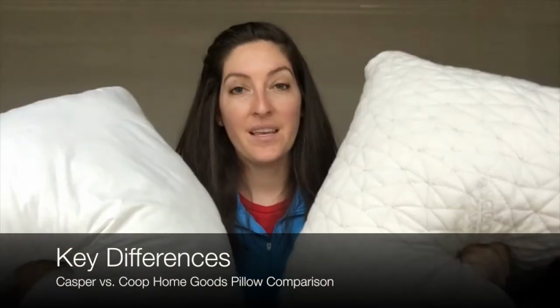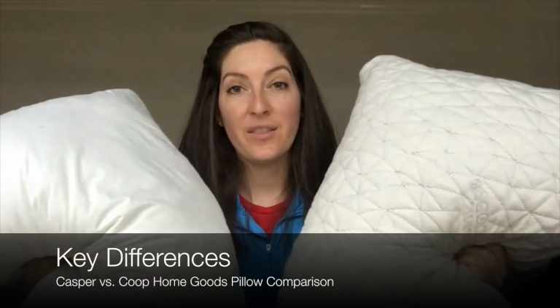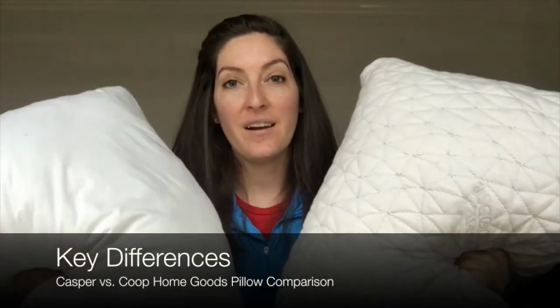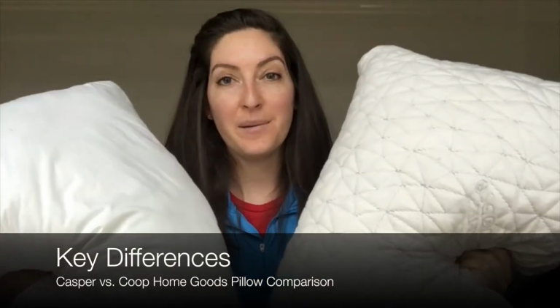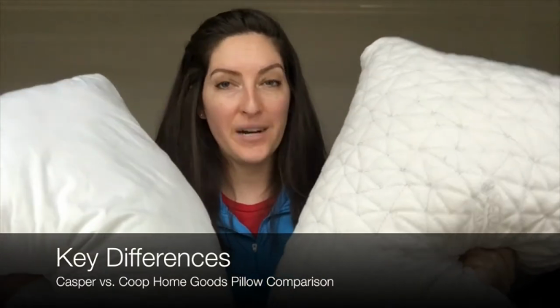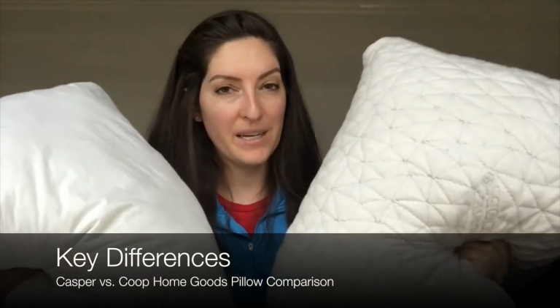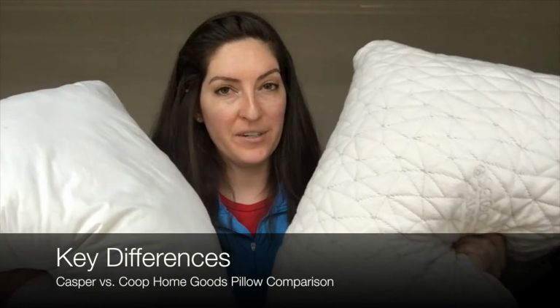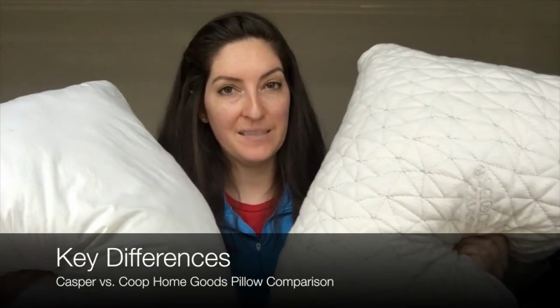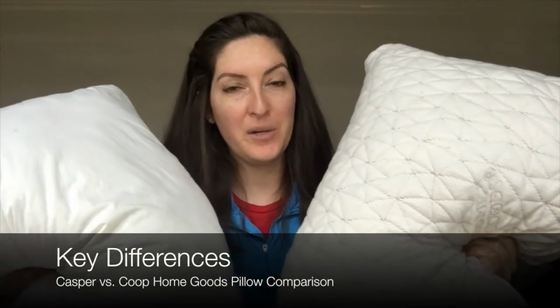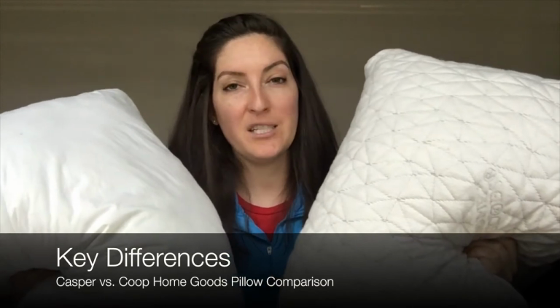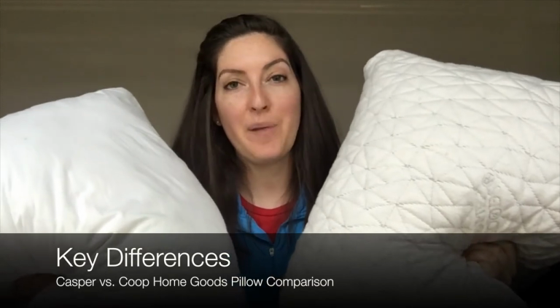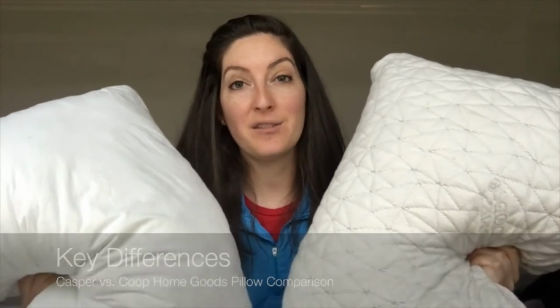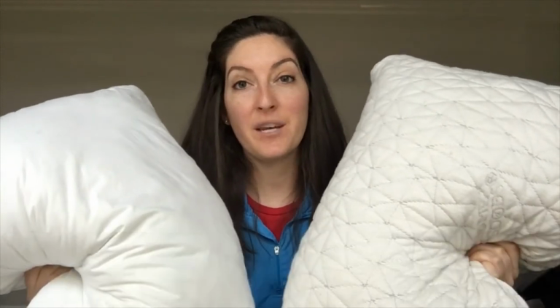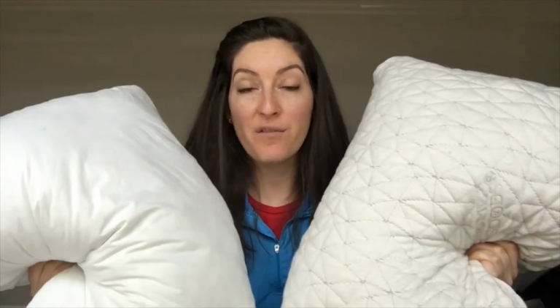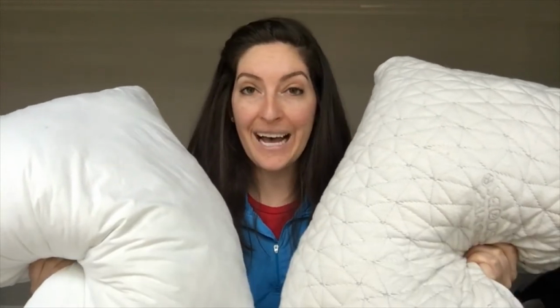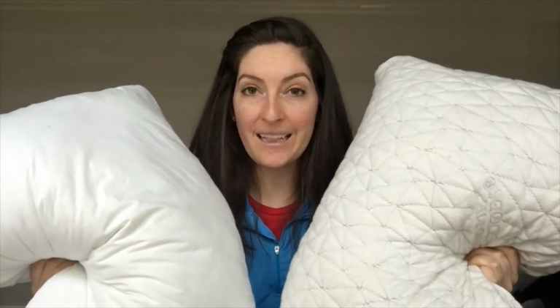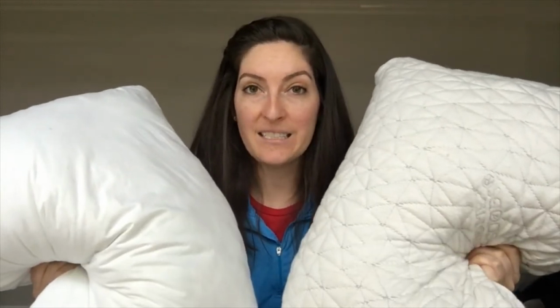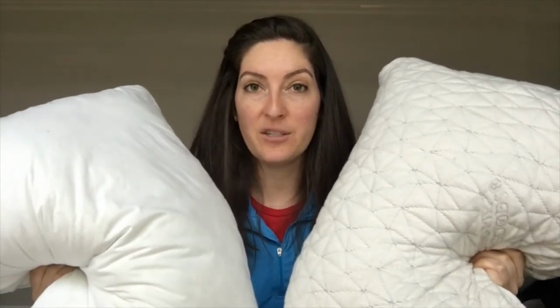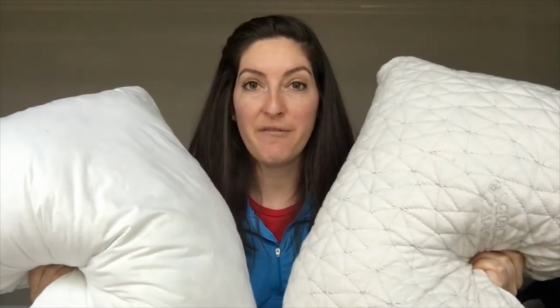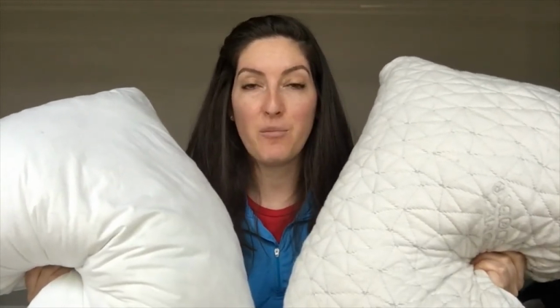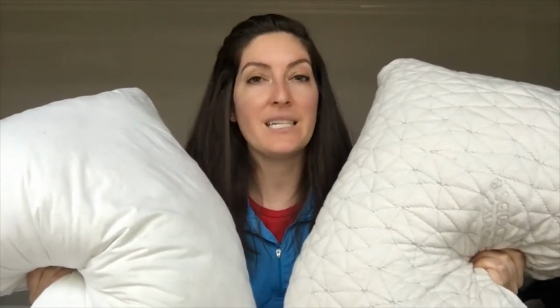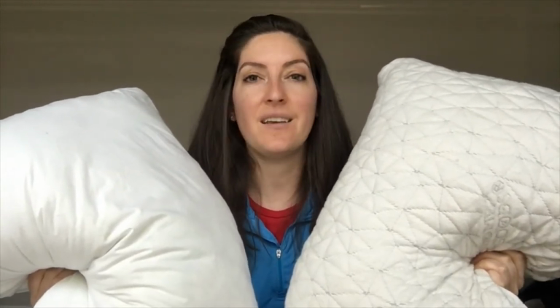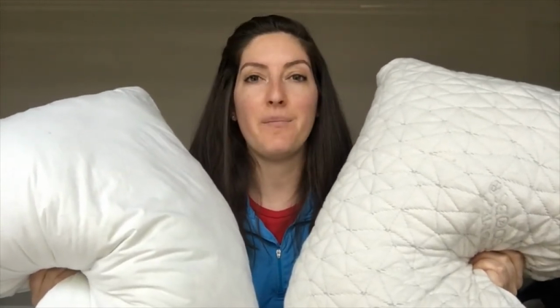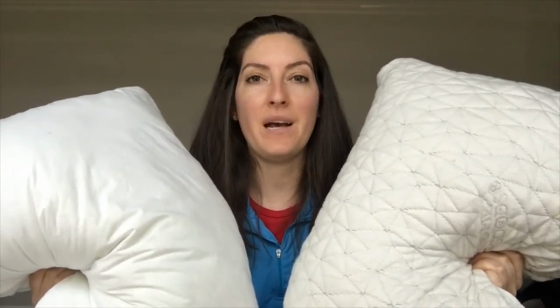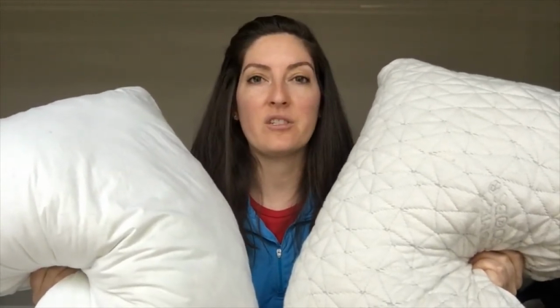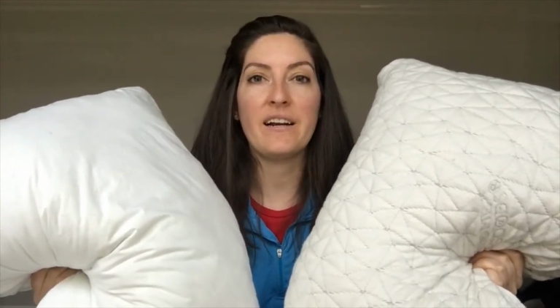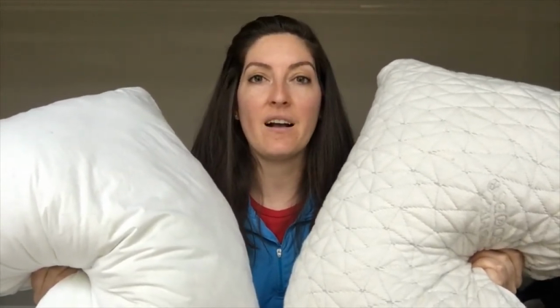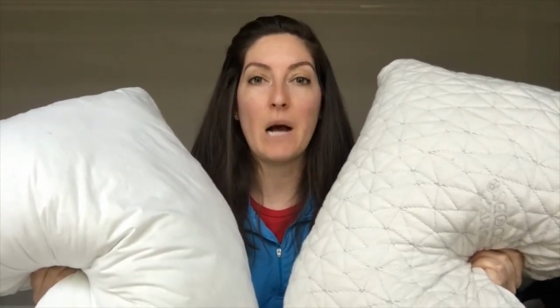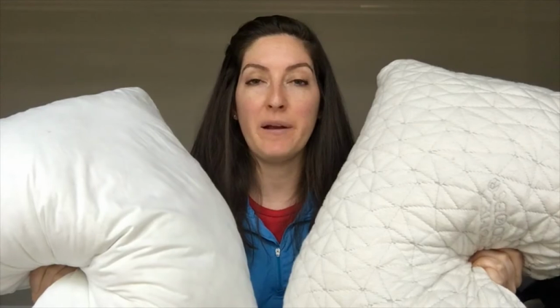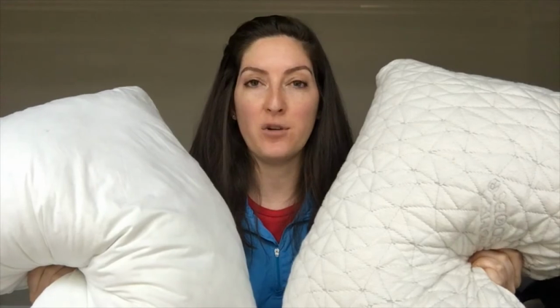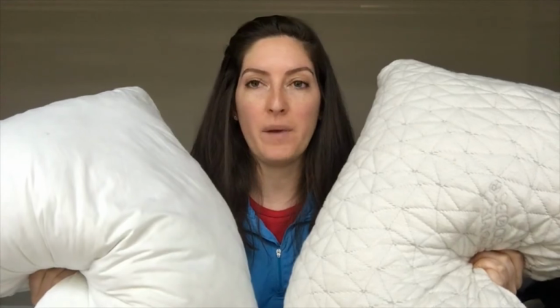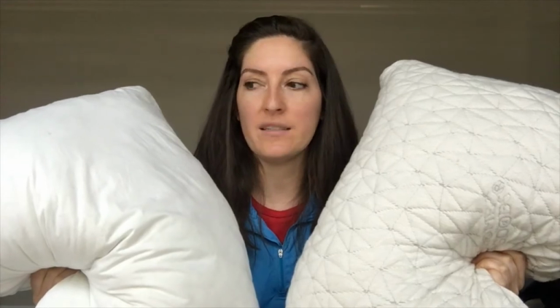So there are some pretty big differences between these two pillows. I'm going to go over the highlights, but there are definitely more details up on mattressclarity.com in my full comparison.